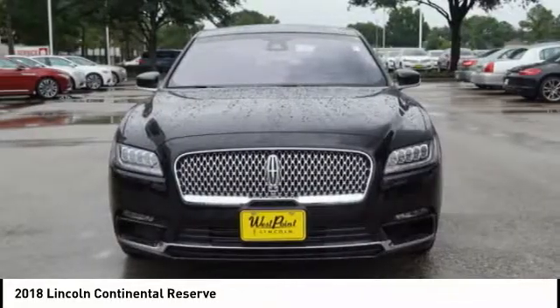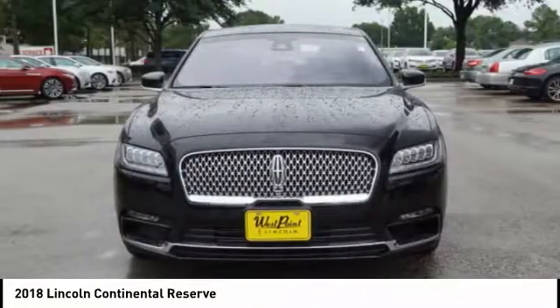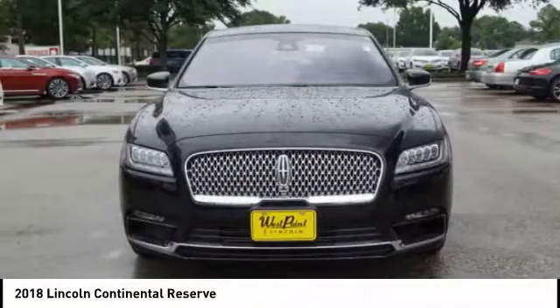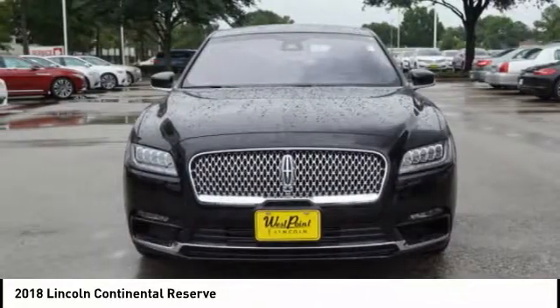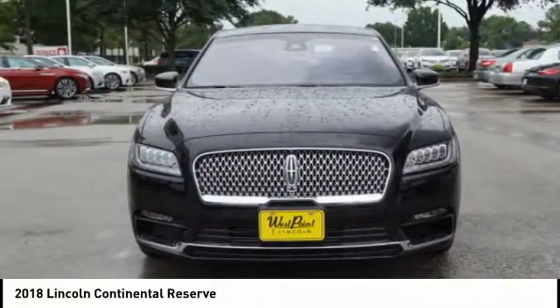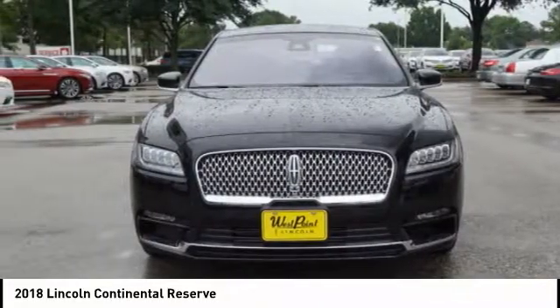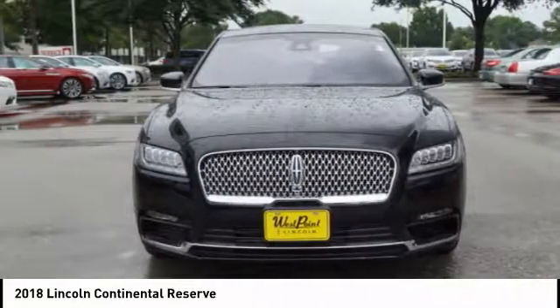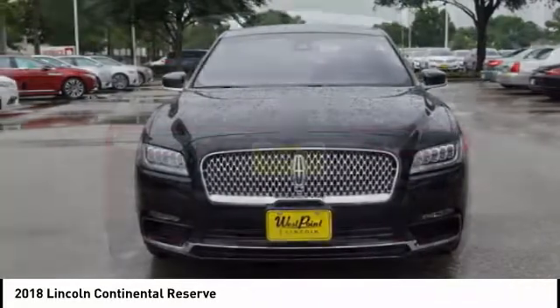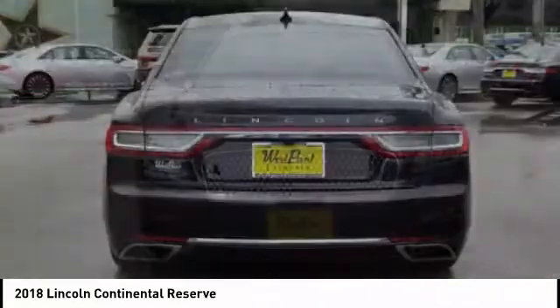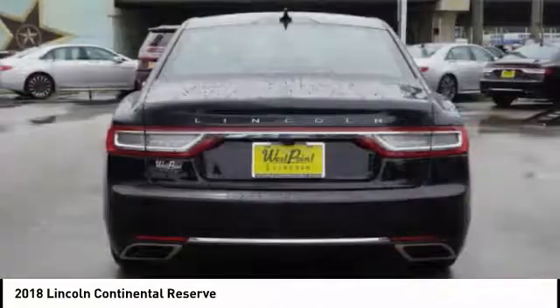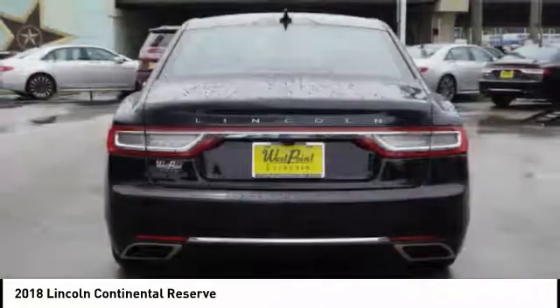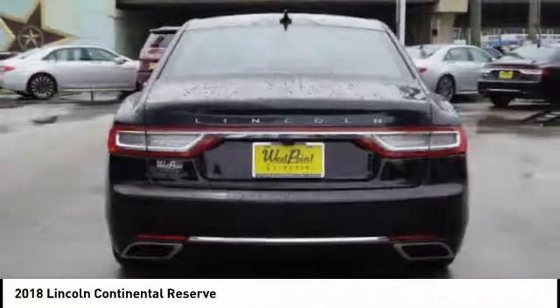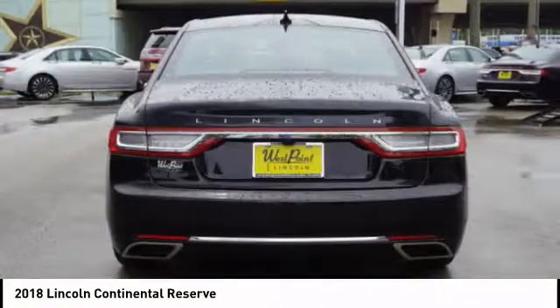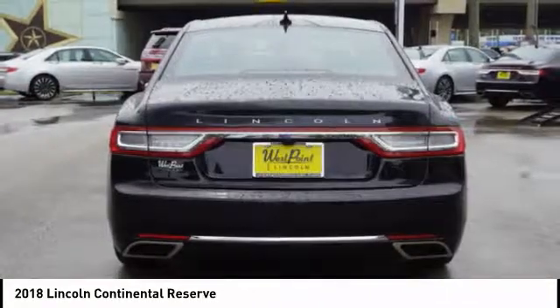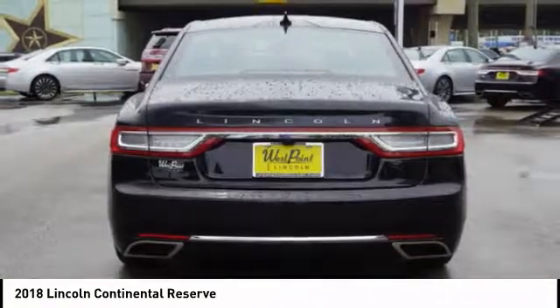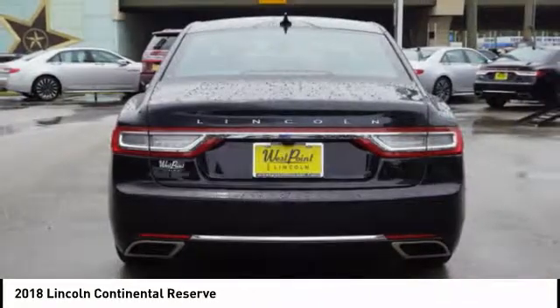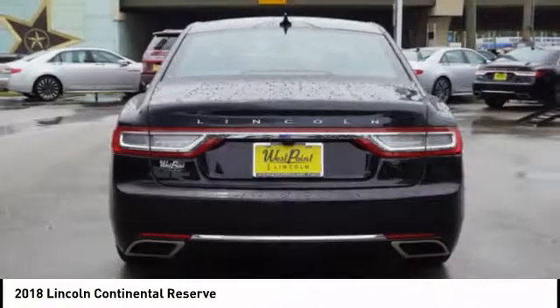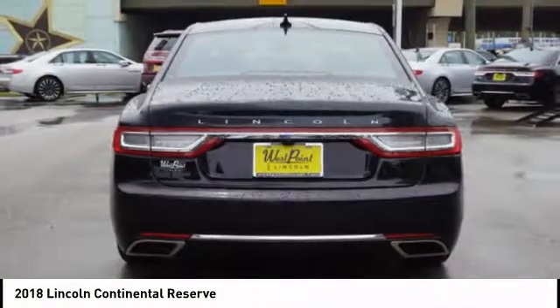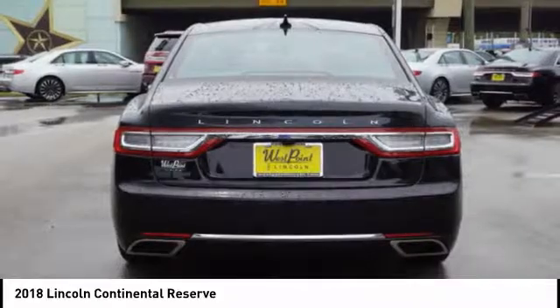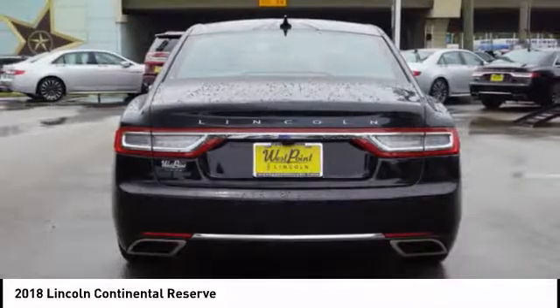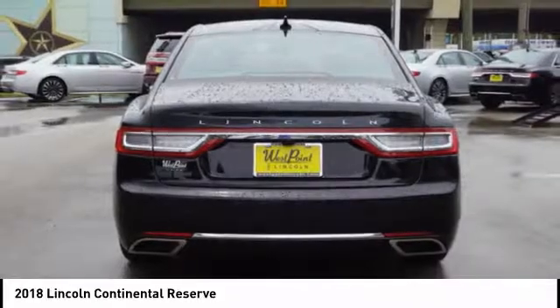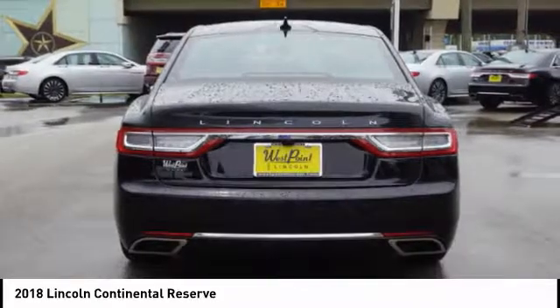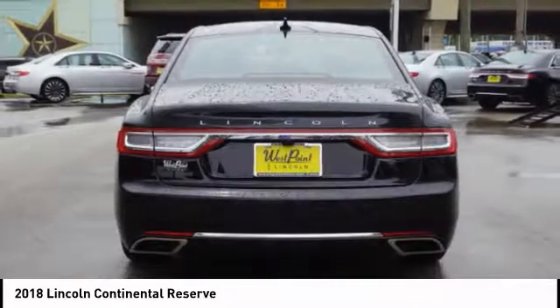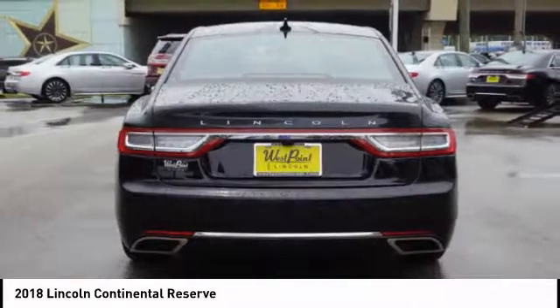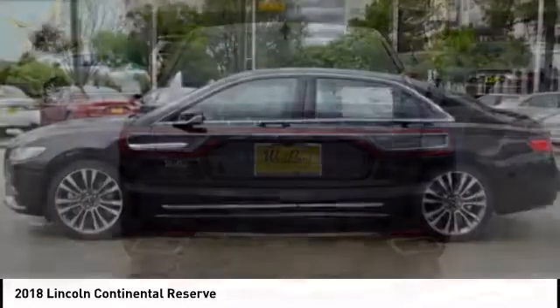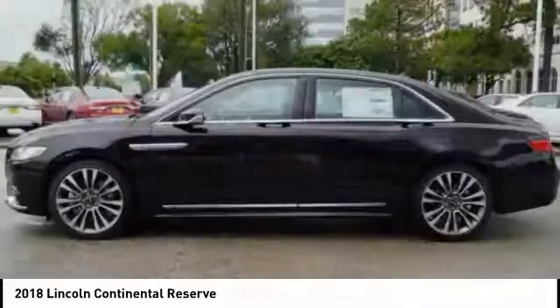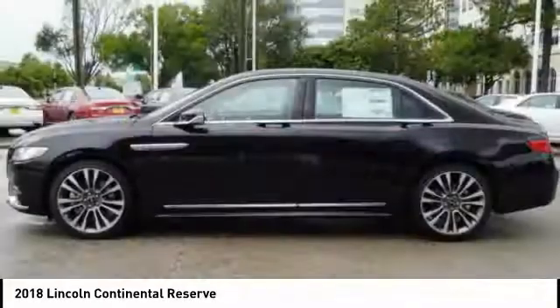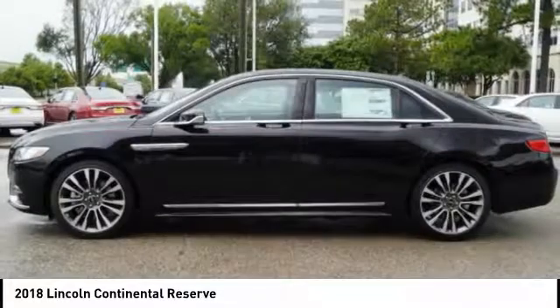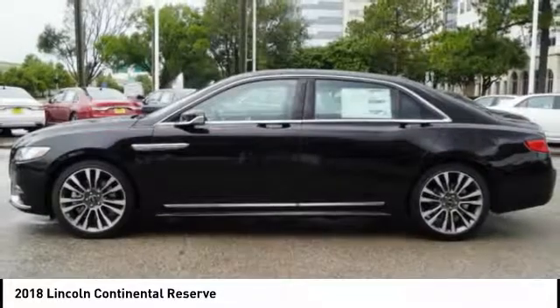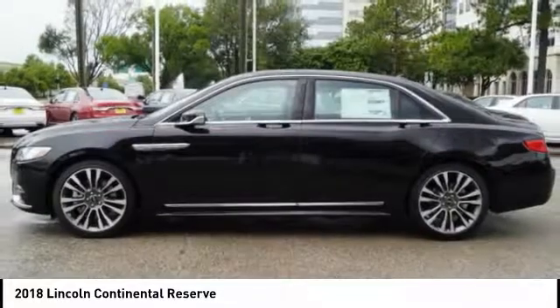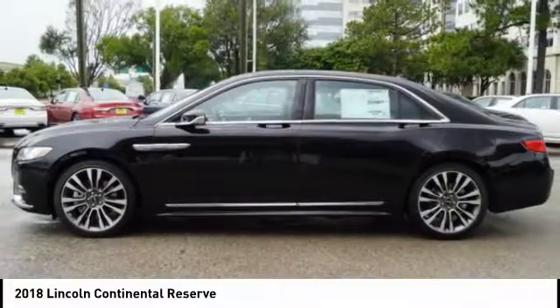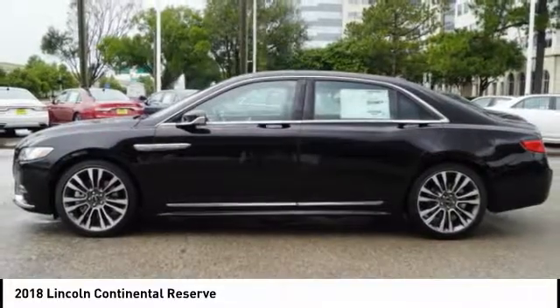Airbags, front knee, universal garage door opener, suspension control, electronic.